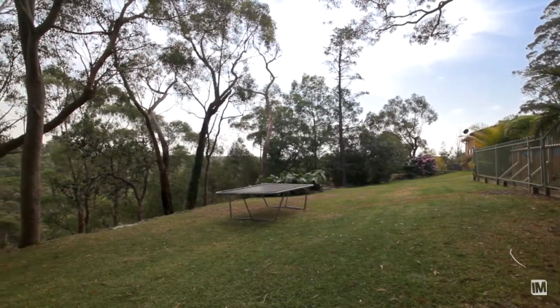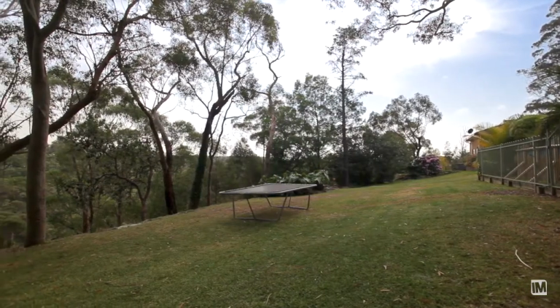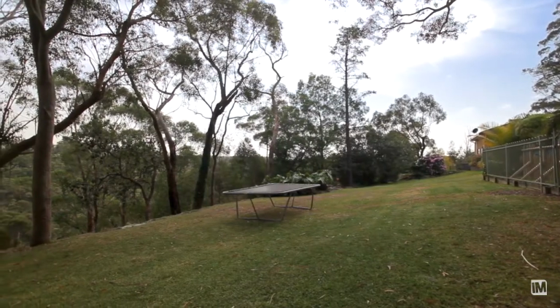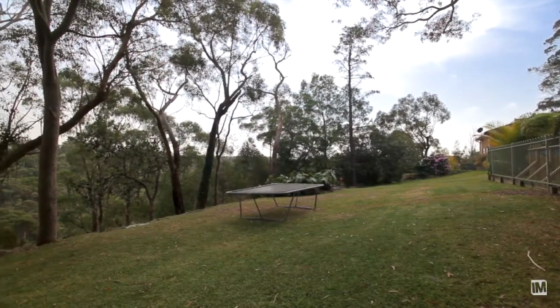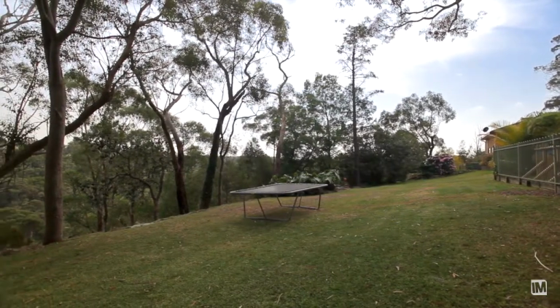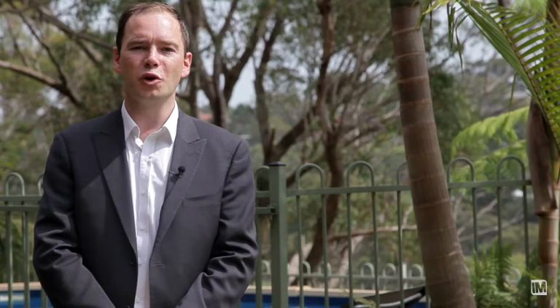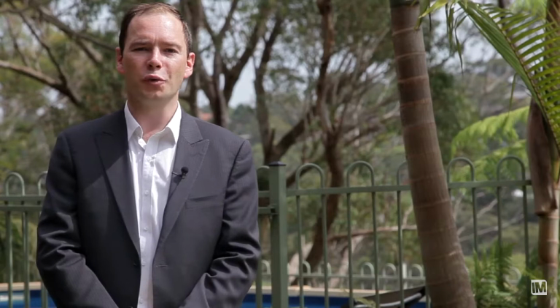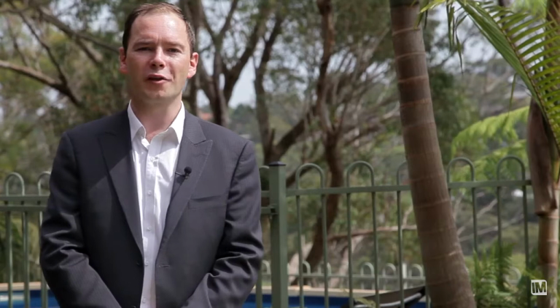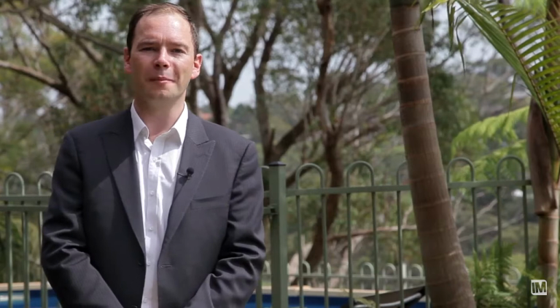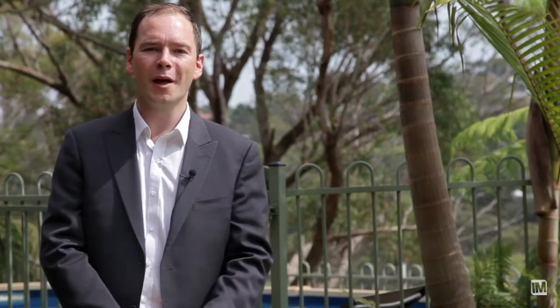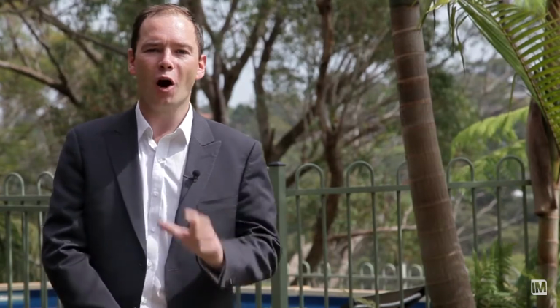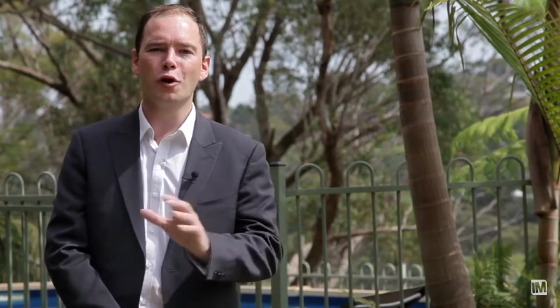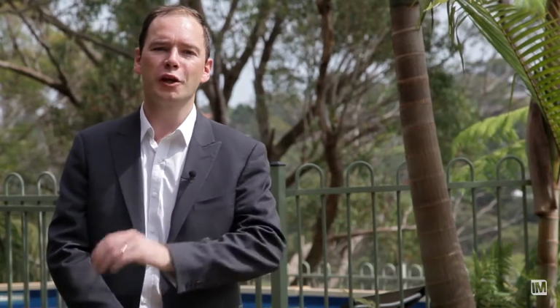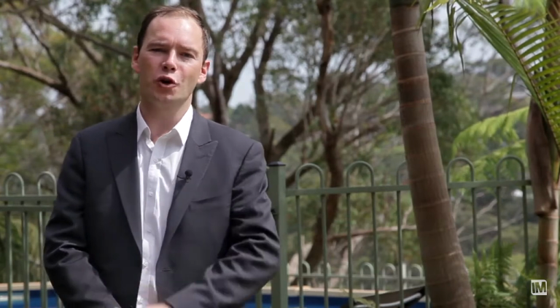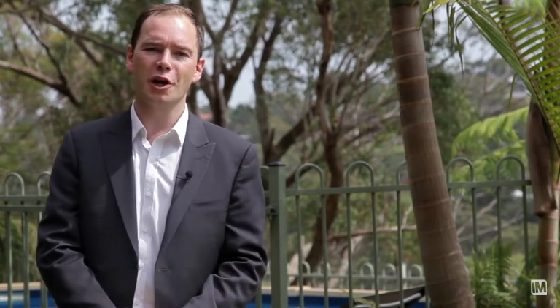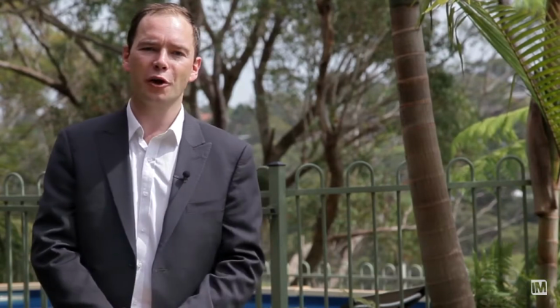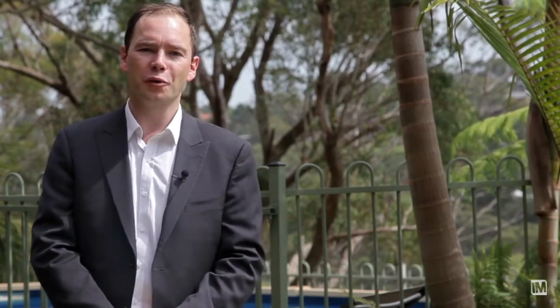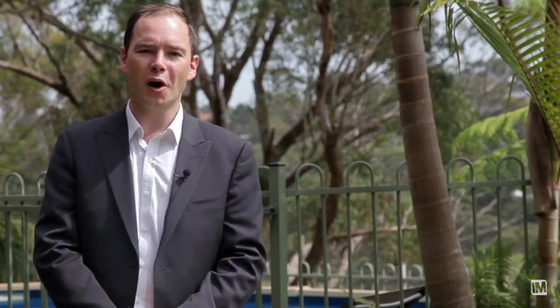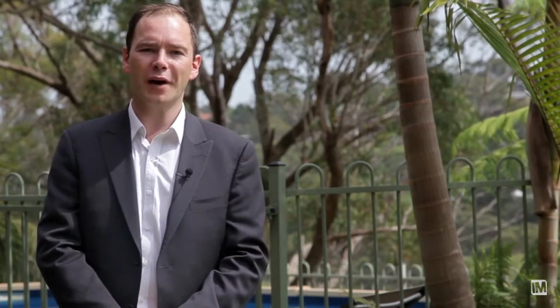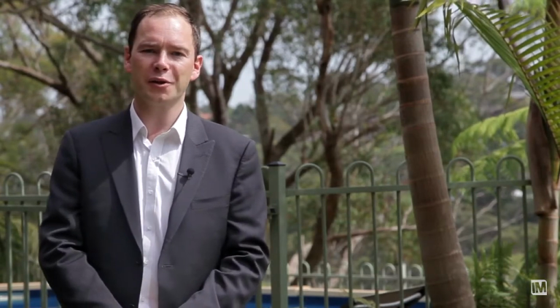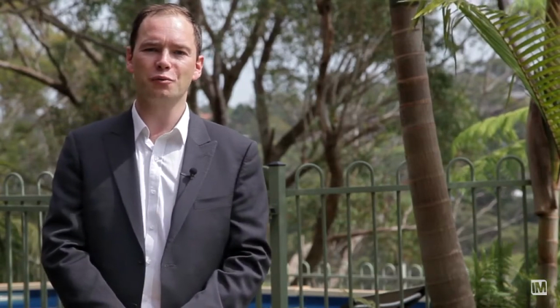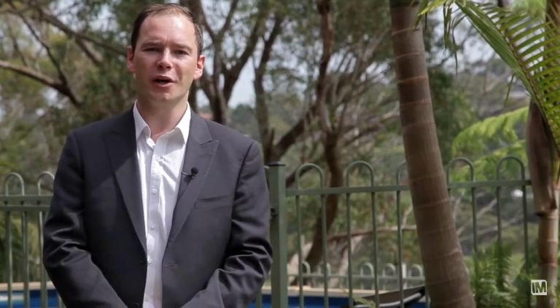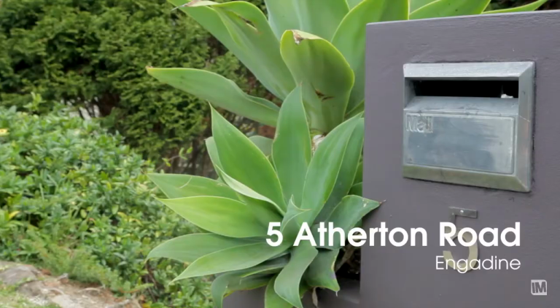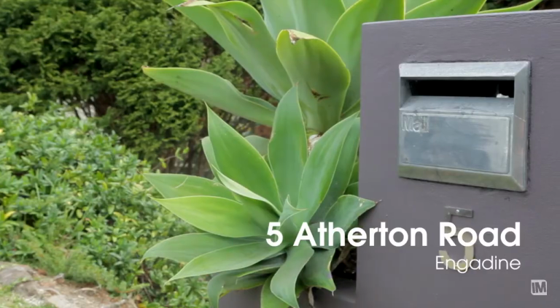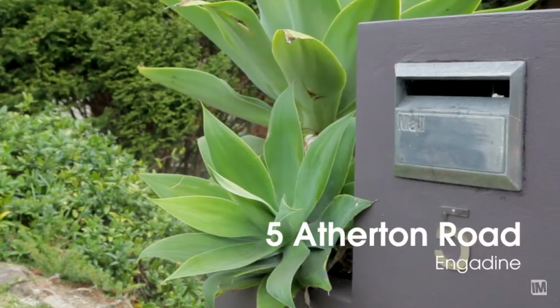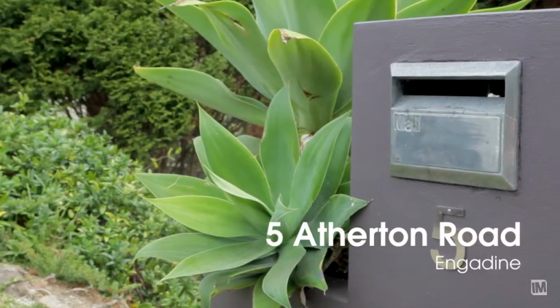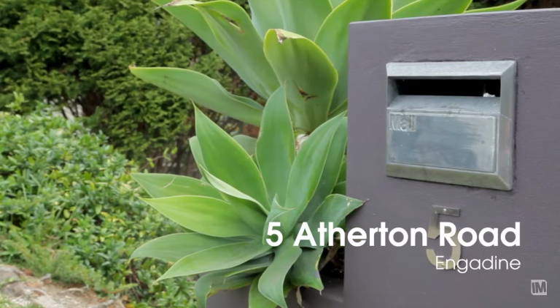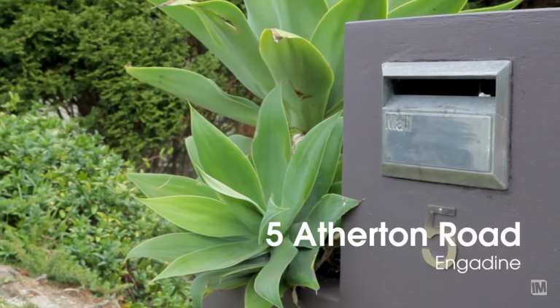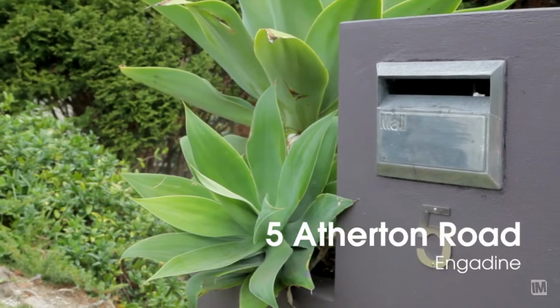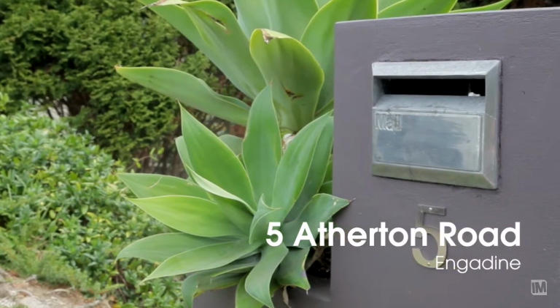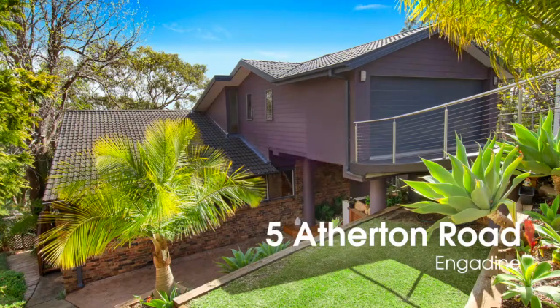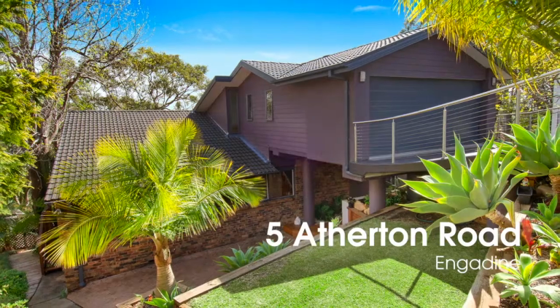I'm Dave Williams from Newton Real Estate. I've really enjoyed showing you through 5 Atherton Road, Gadeen. It really is a magnificent home.